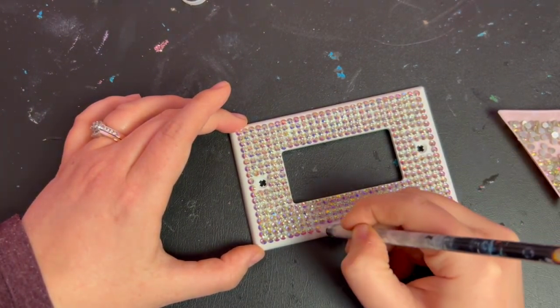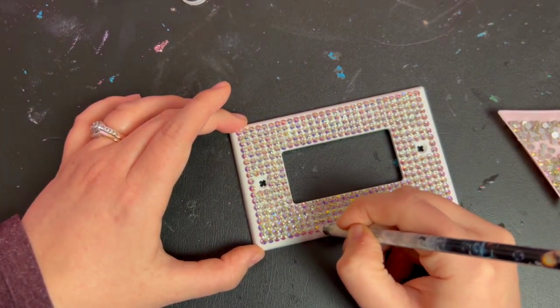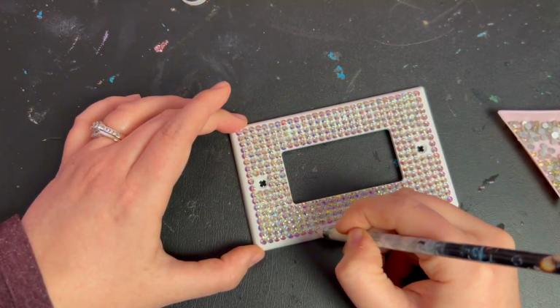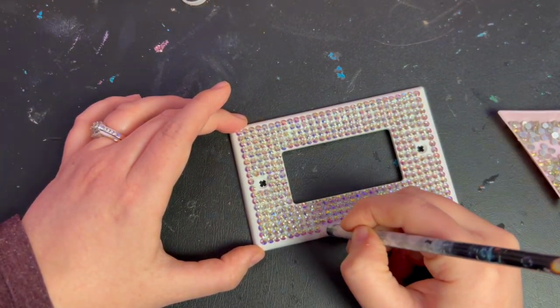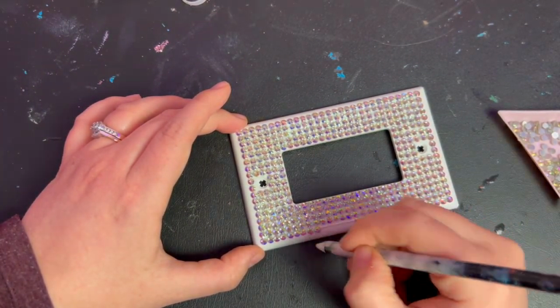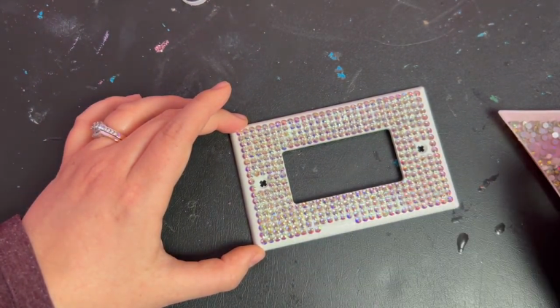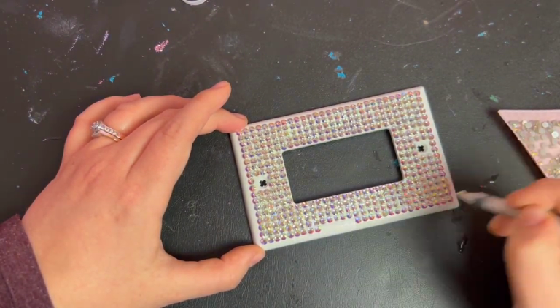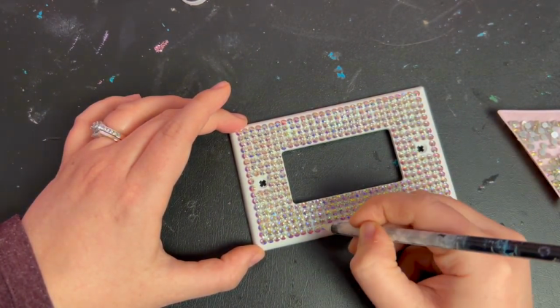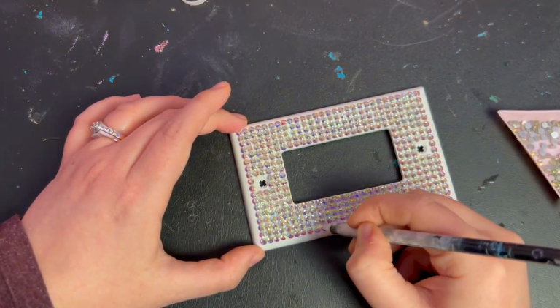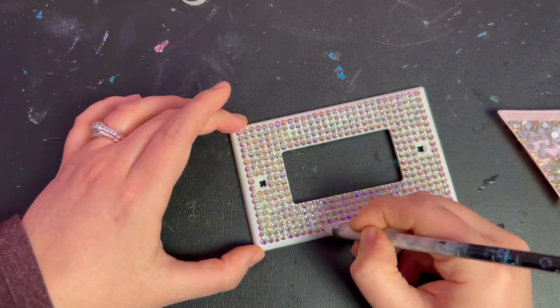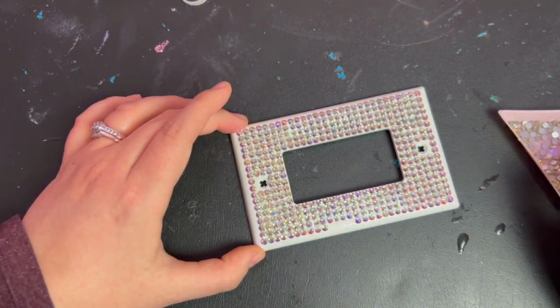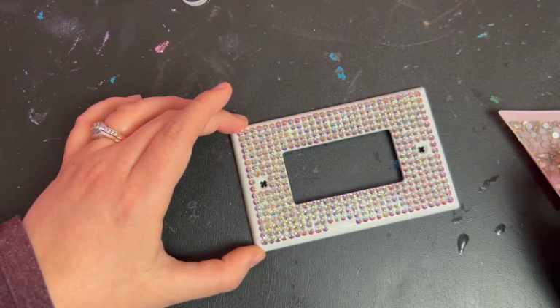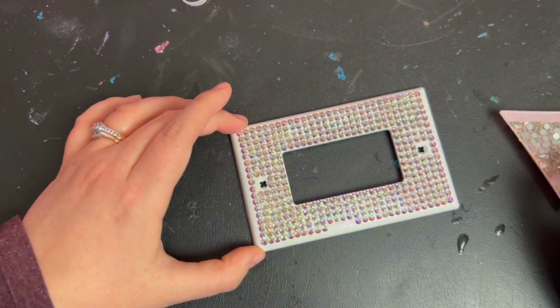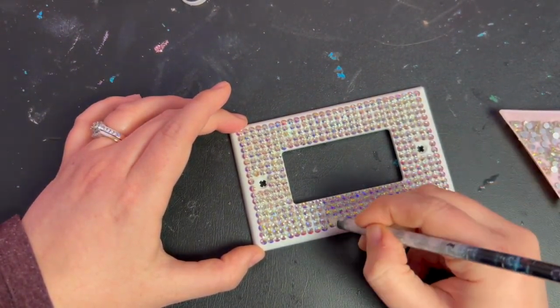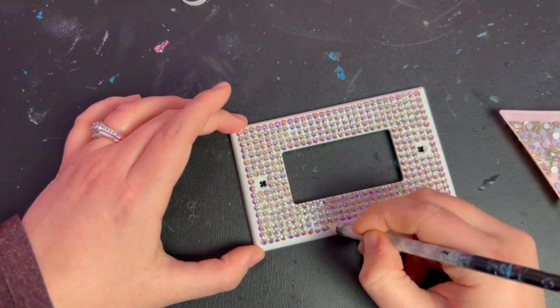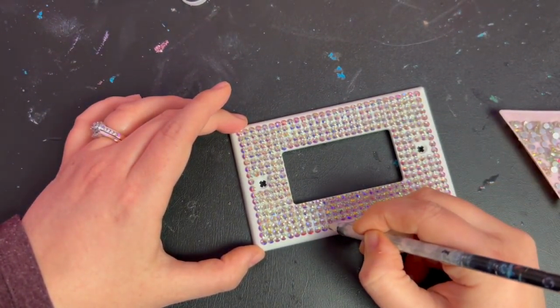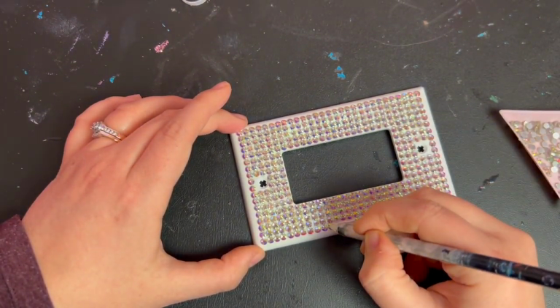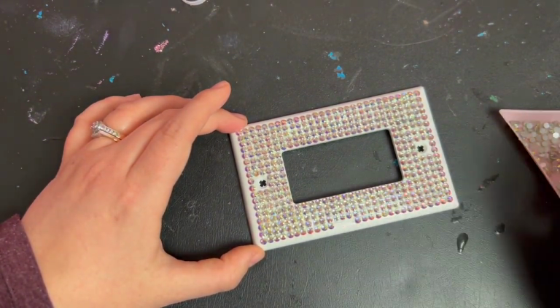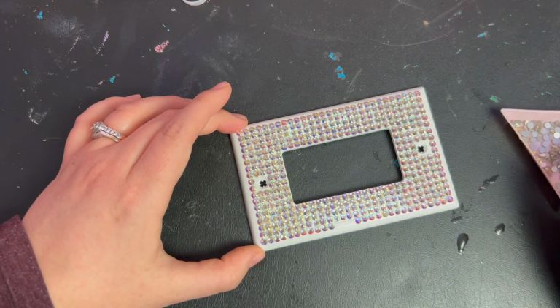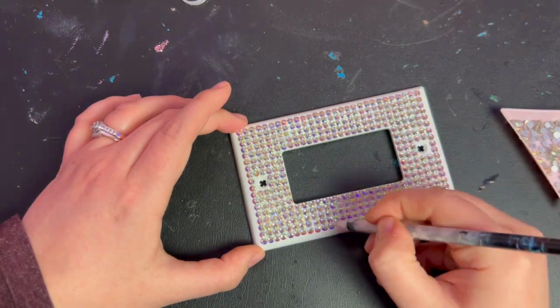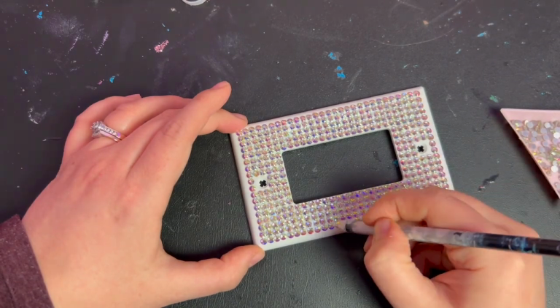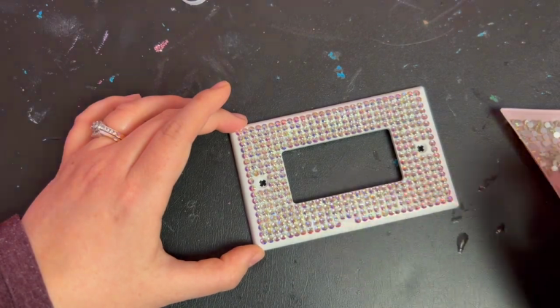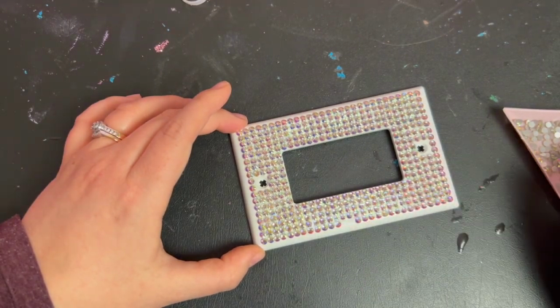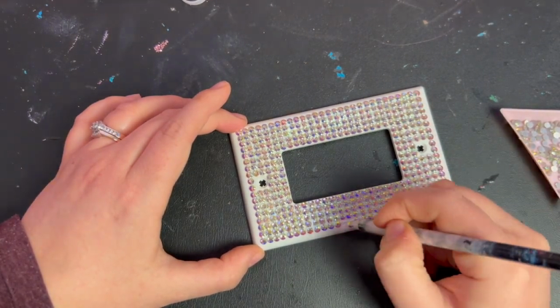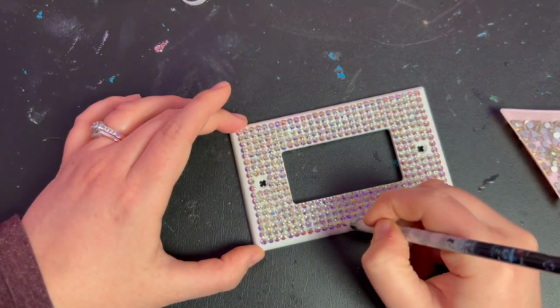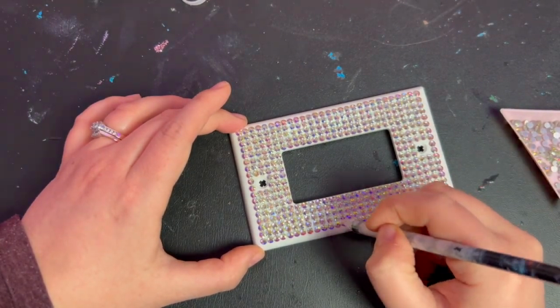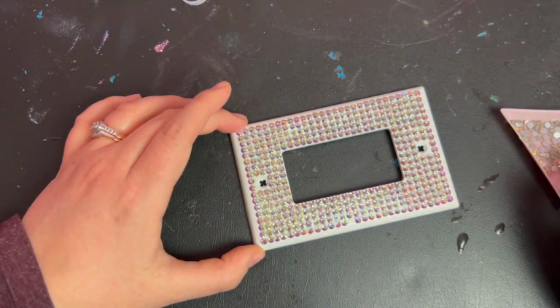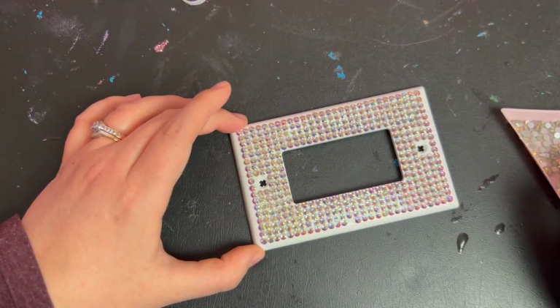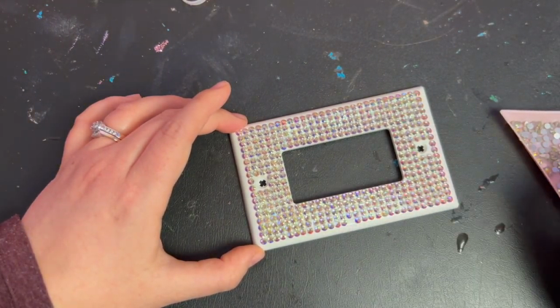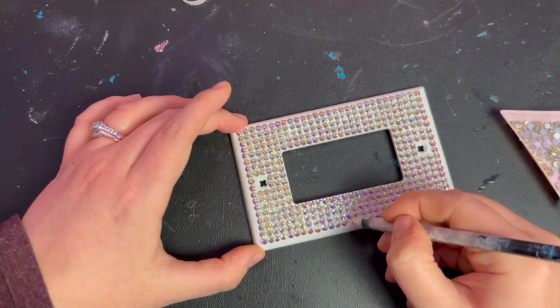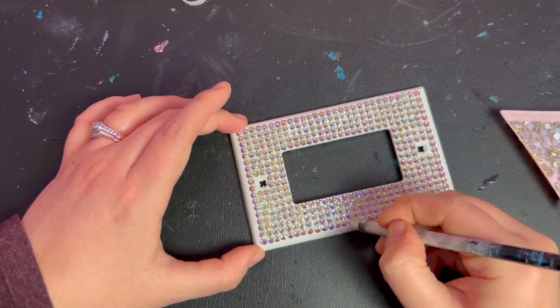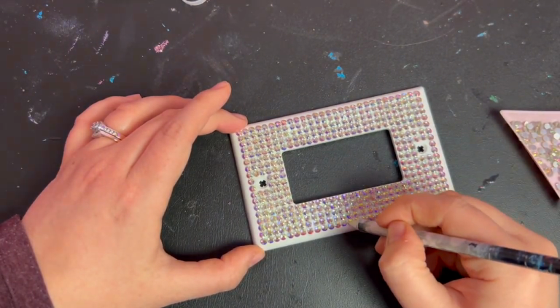You can do this with any size of rhinestone and just follow the same steps to make sure your spacing is correct.